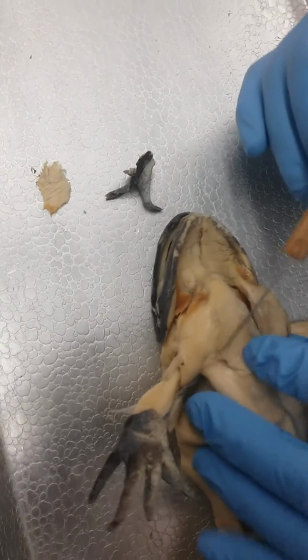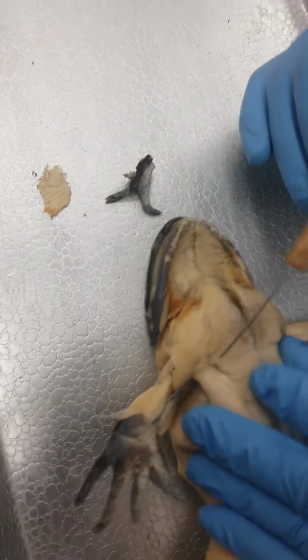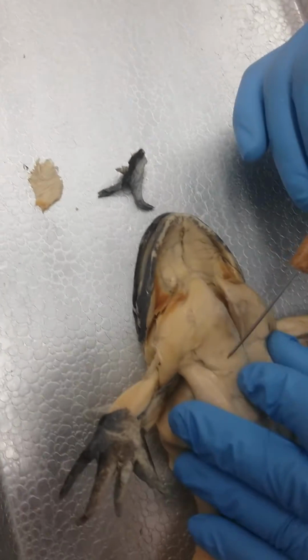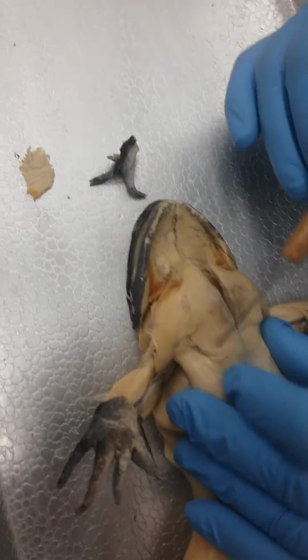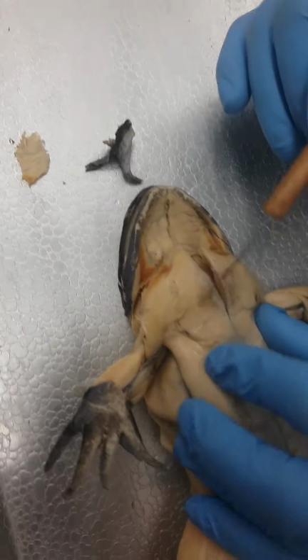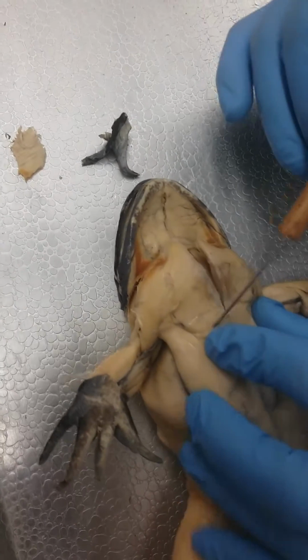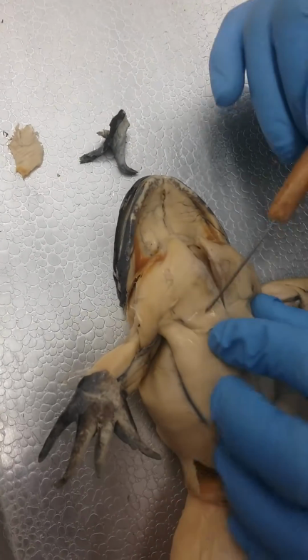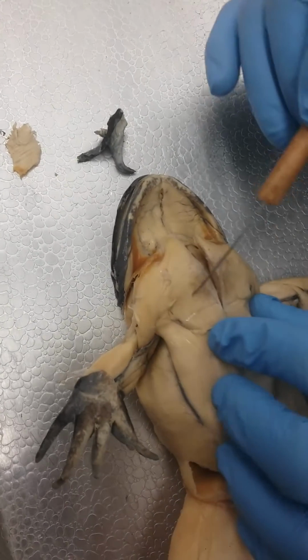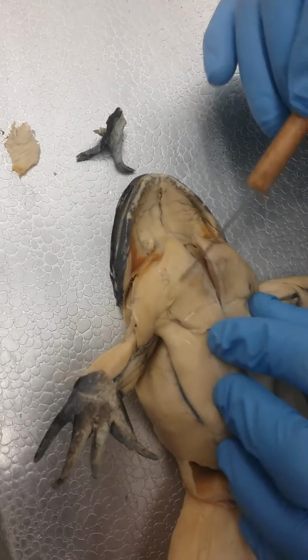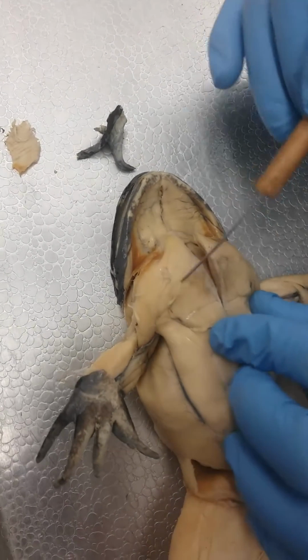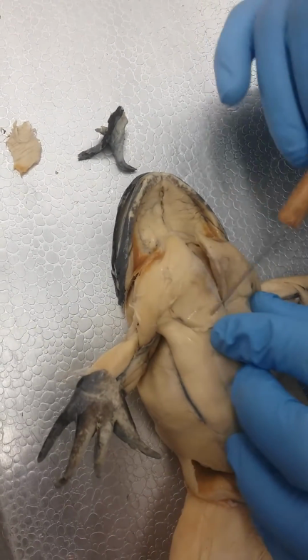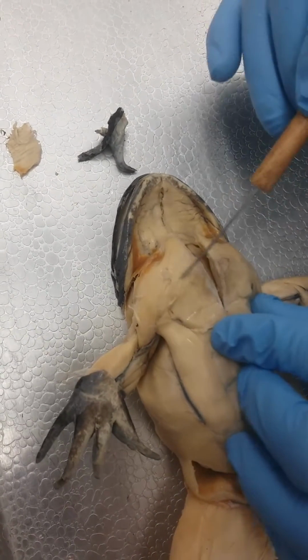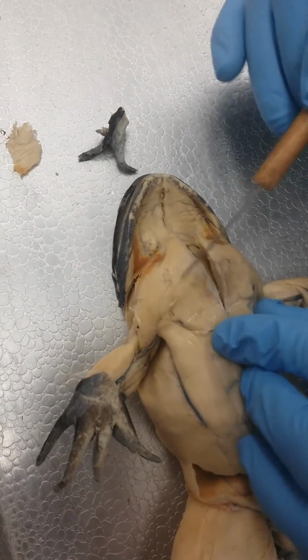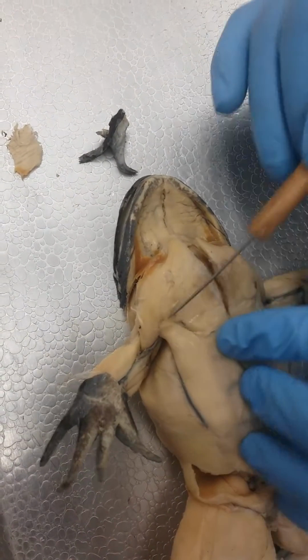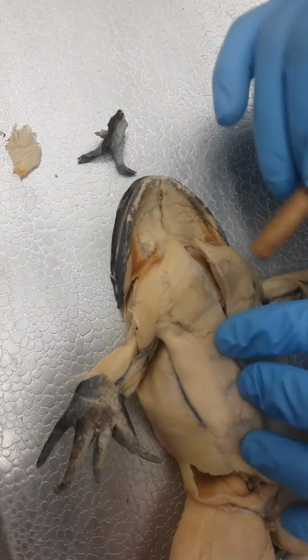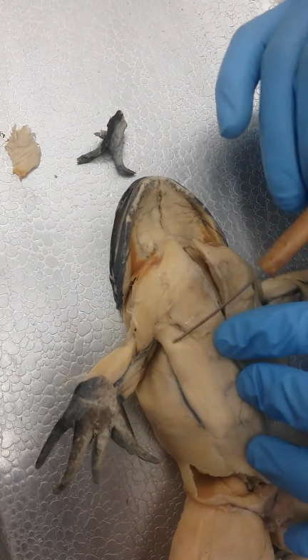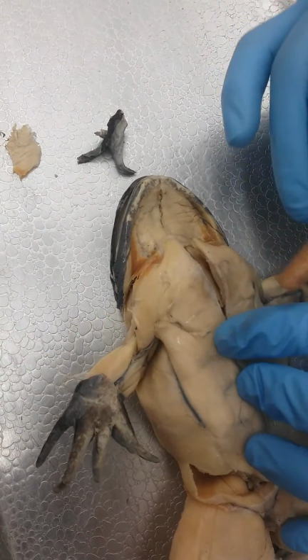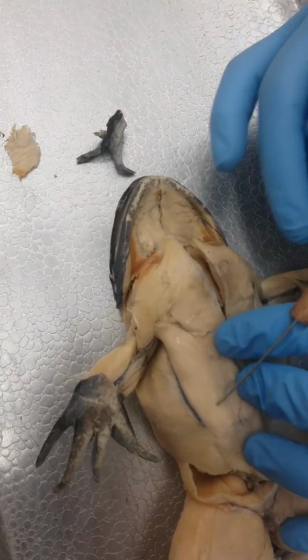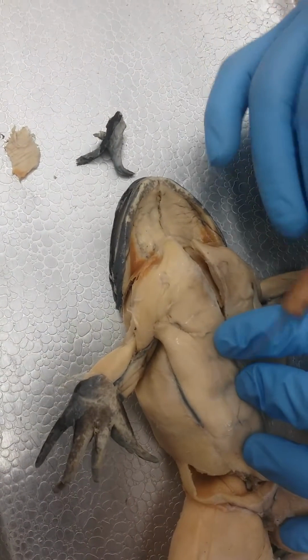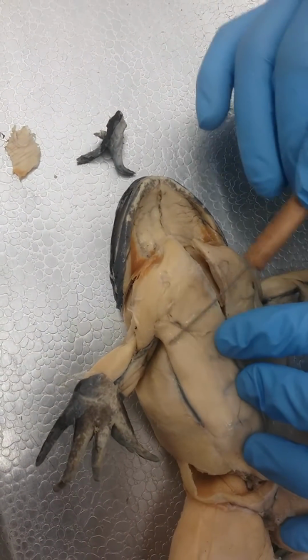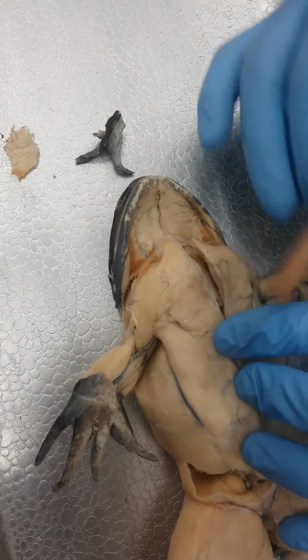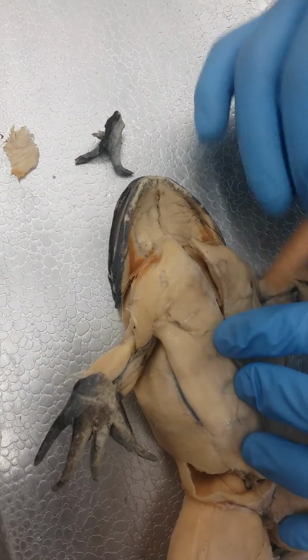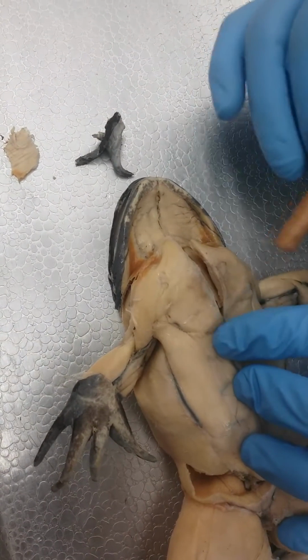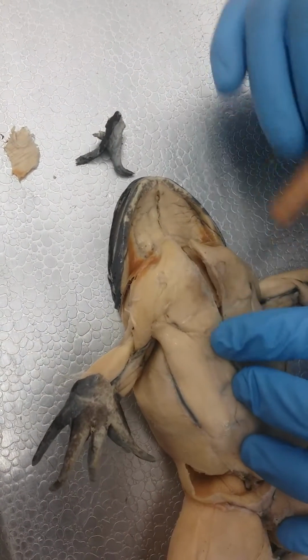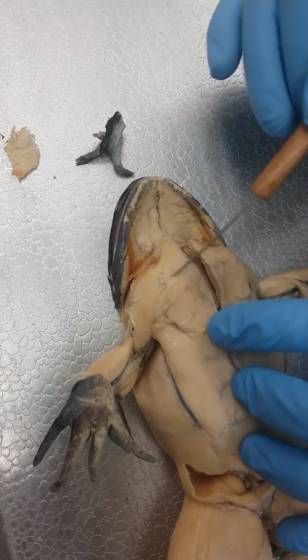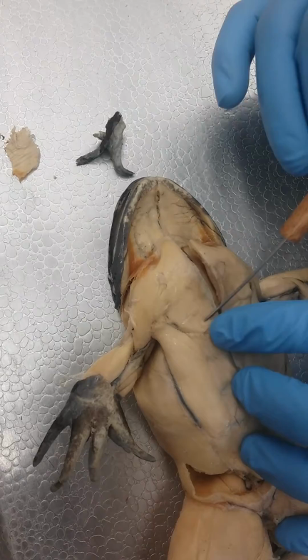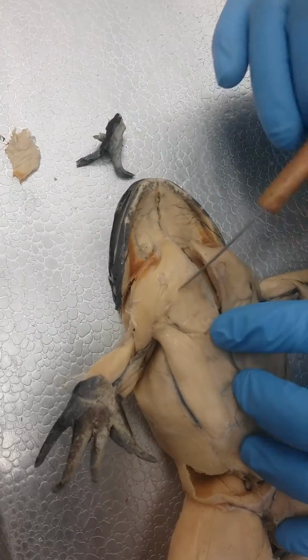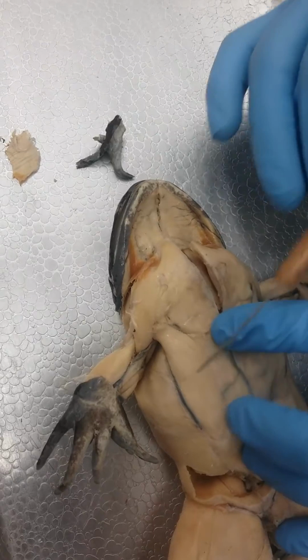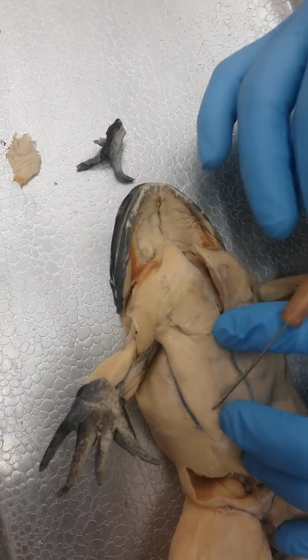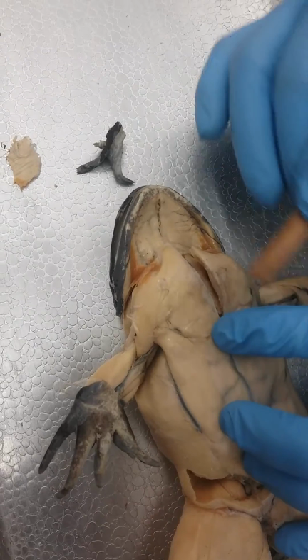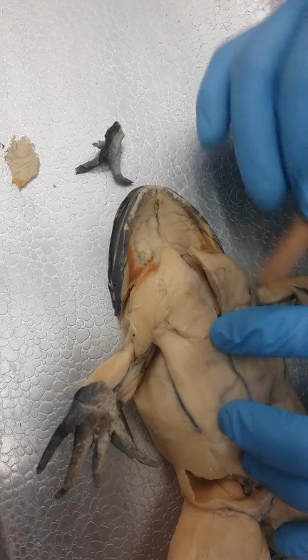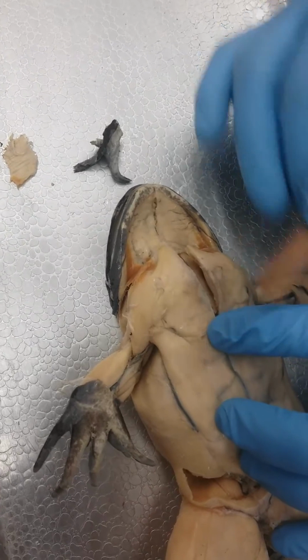Right here, this piece here and this piece here — these are both pectoralis.